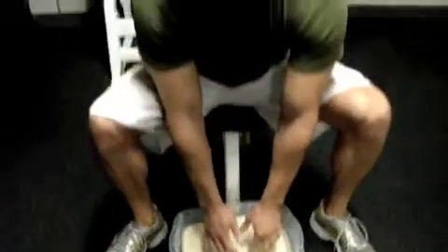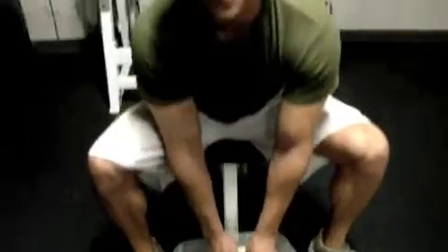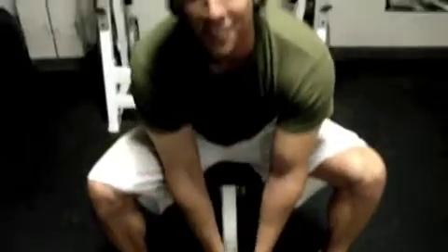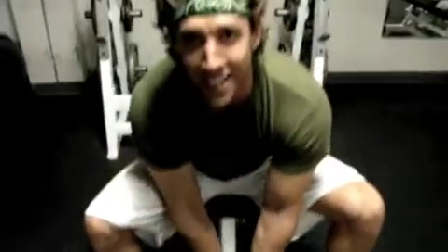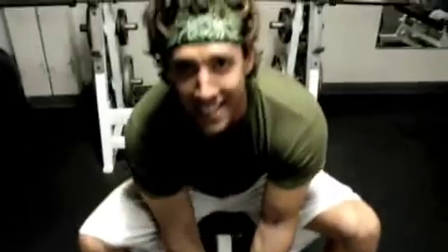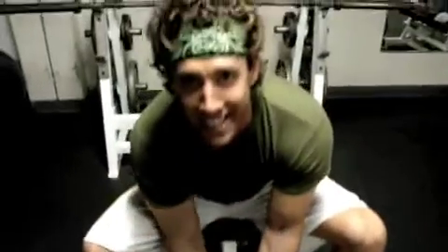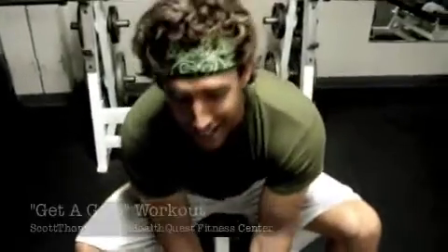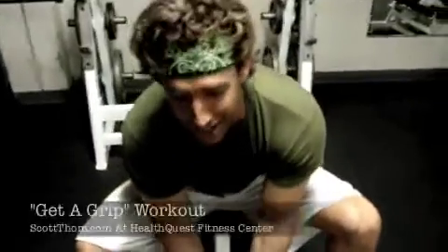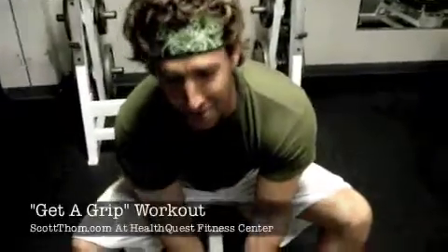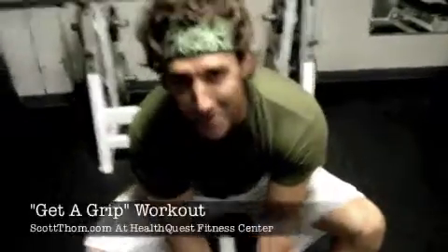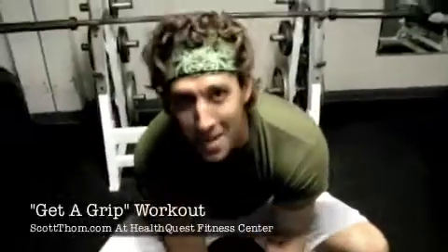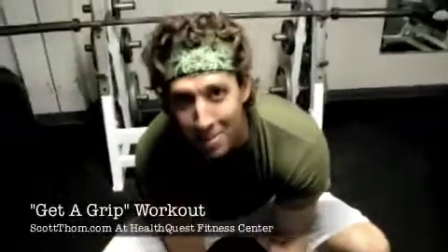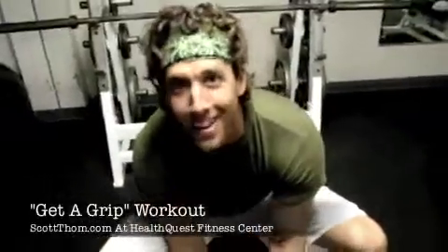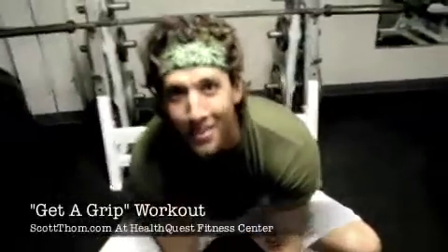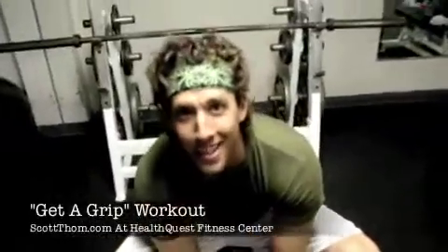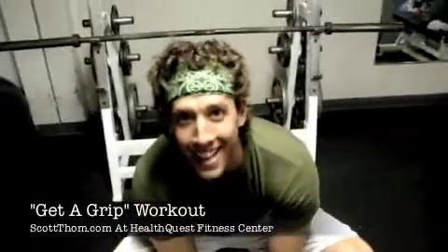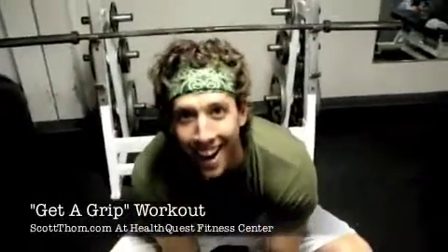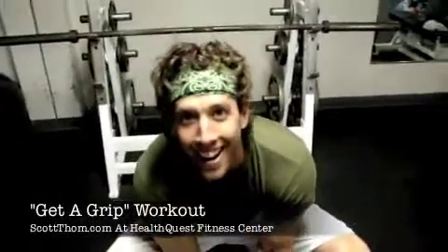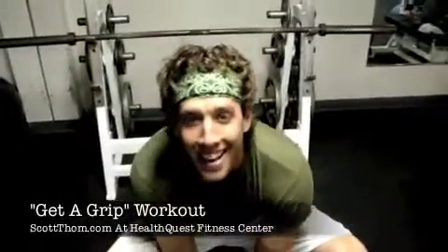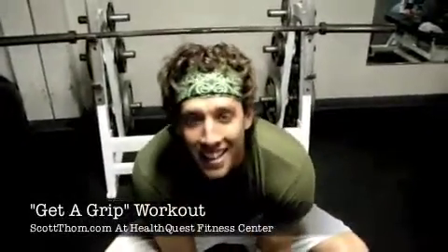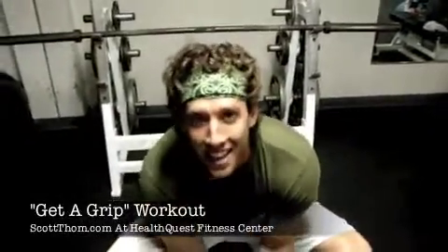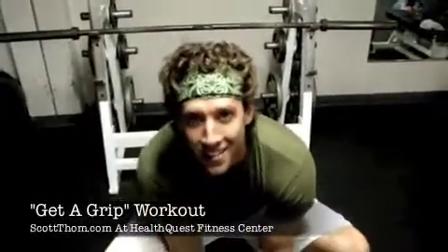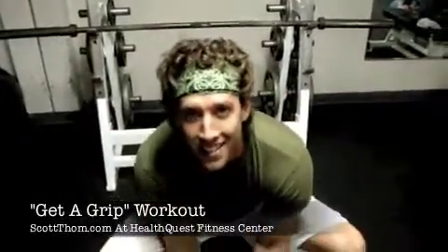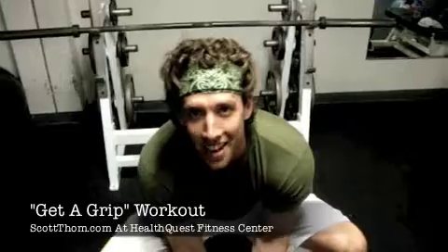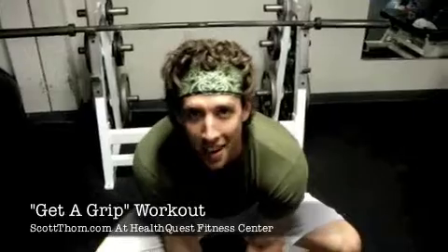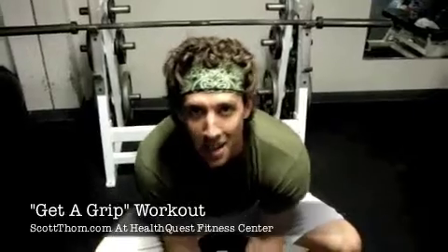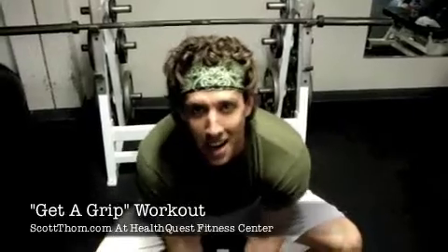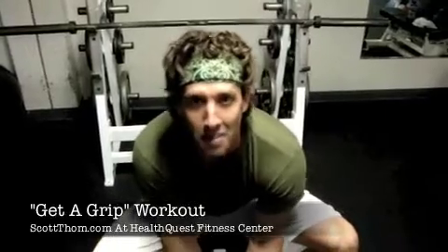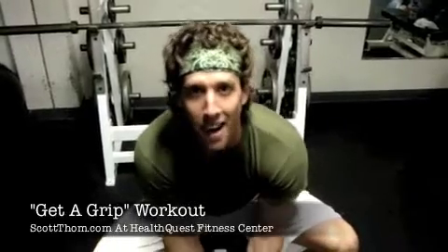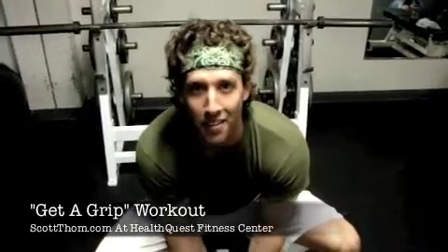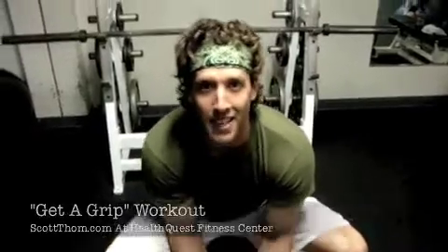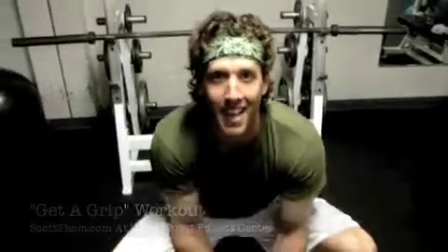That's it for the get a grip workout. Thanks for visiting ScottThom.com — have a great day.